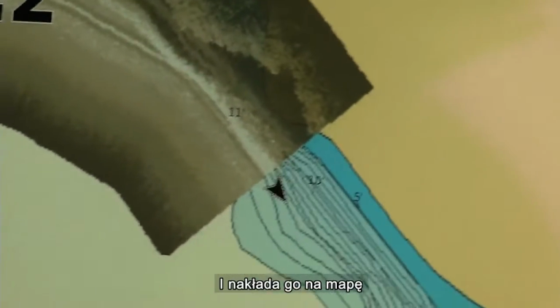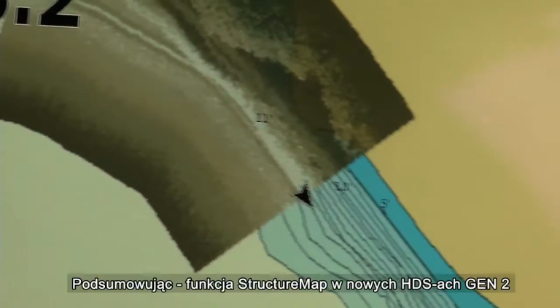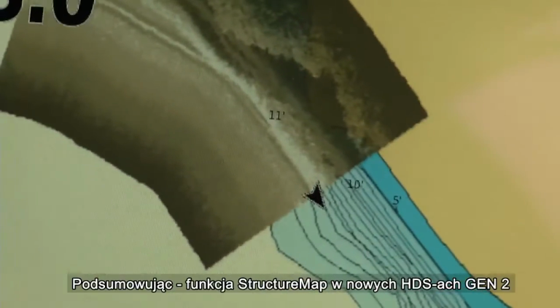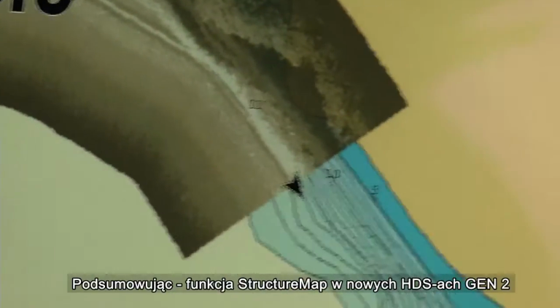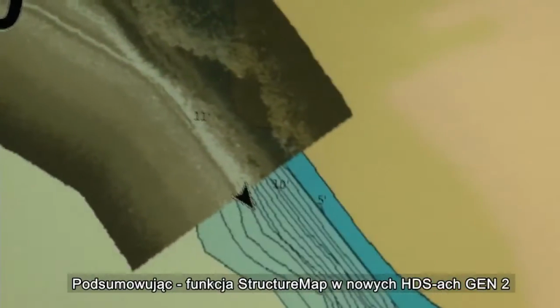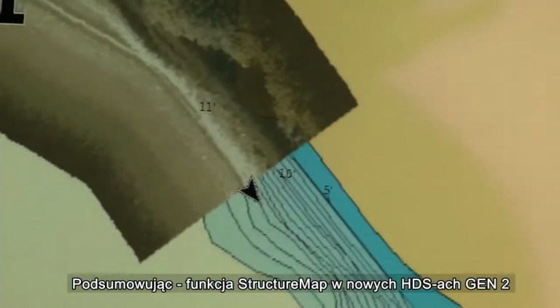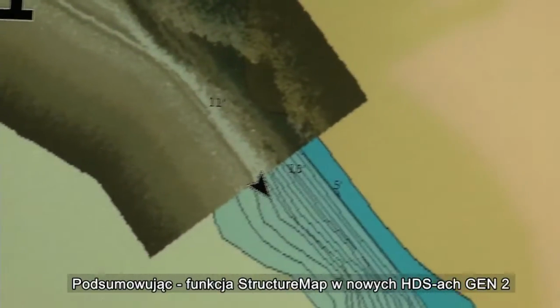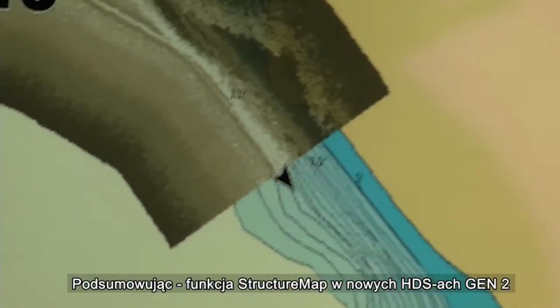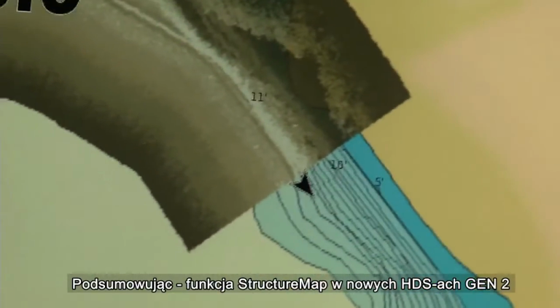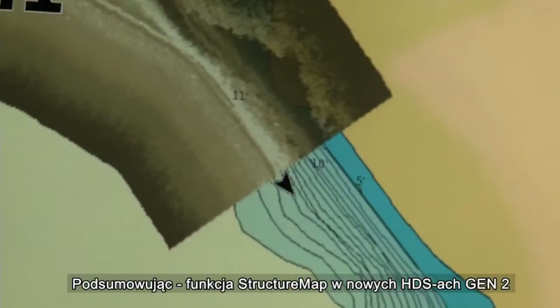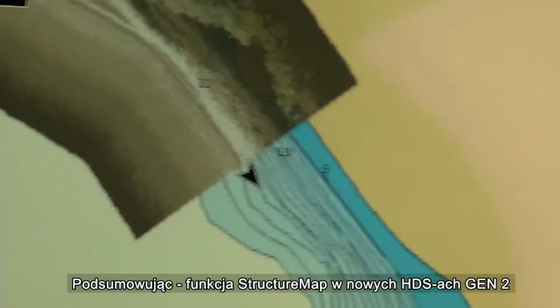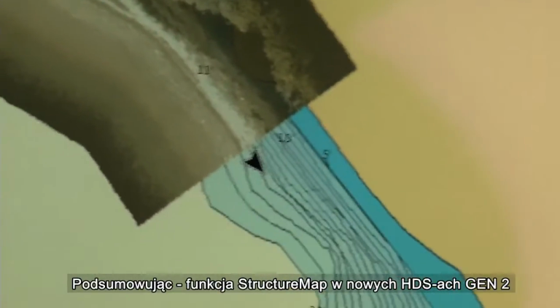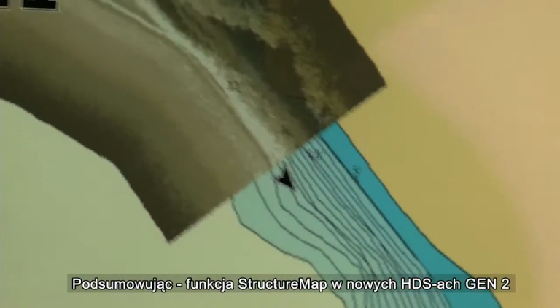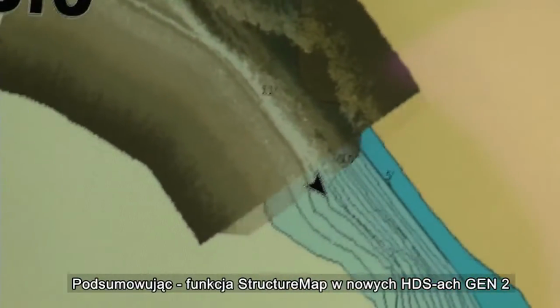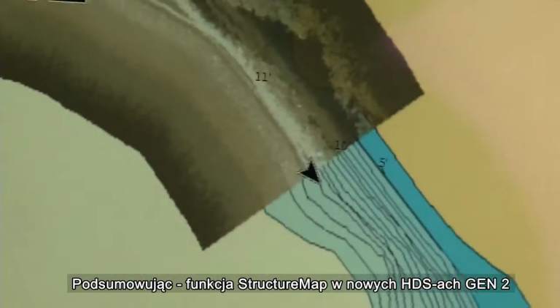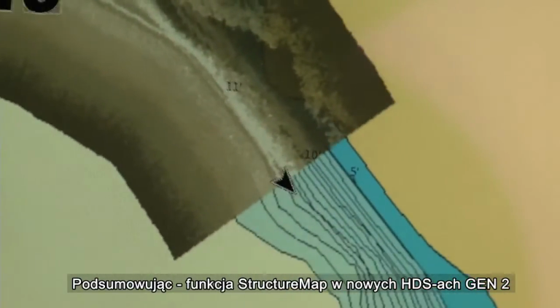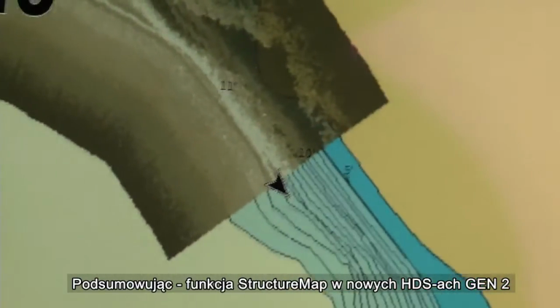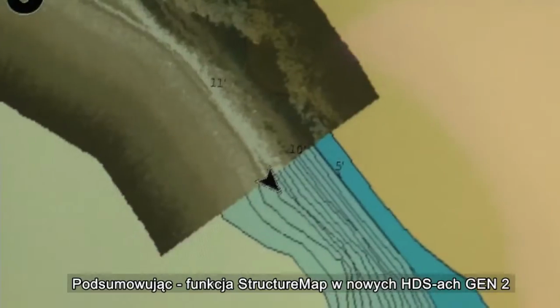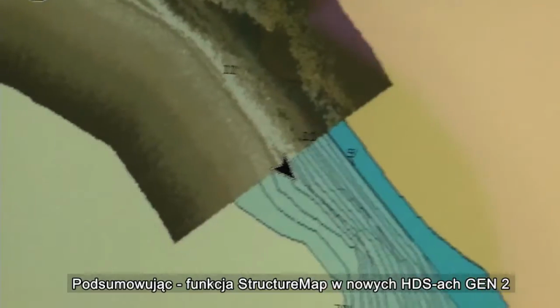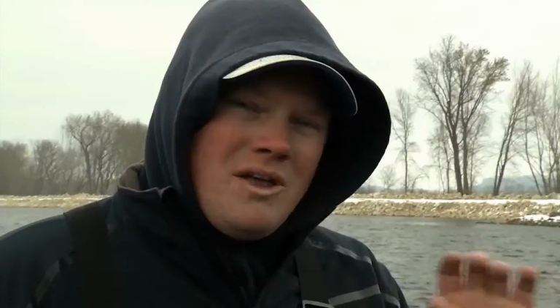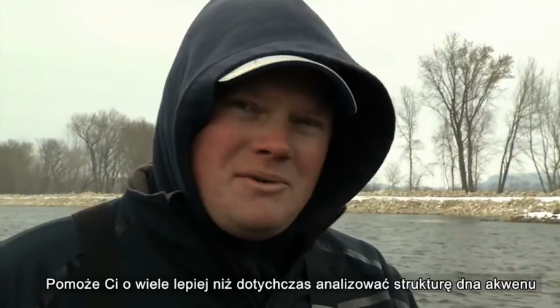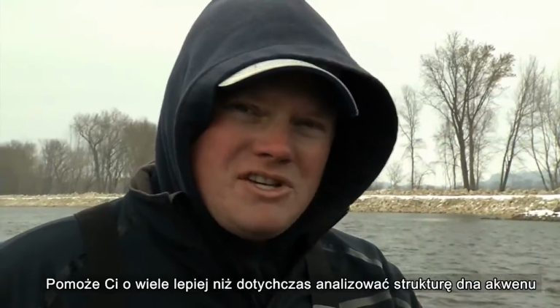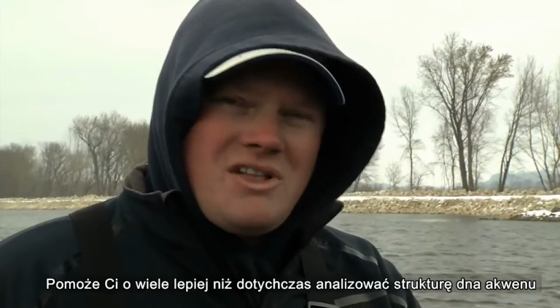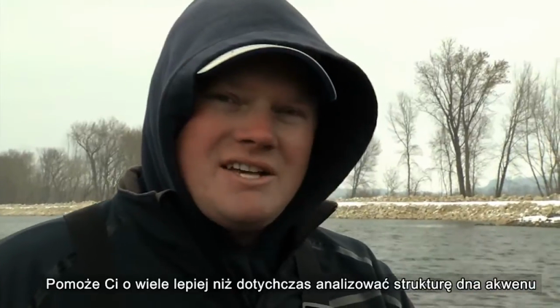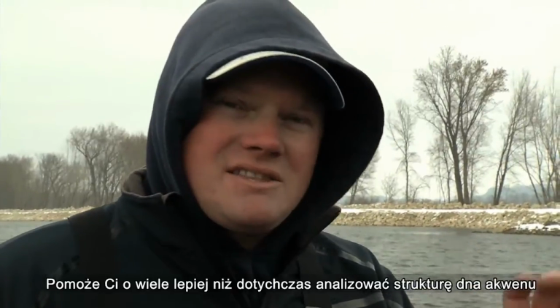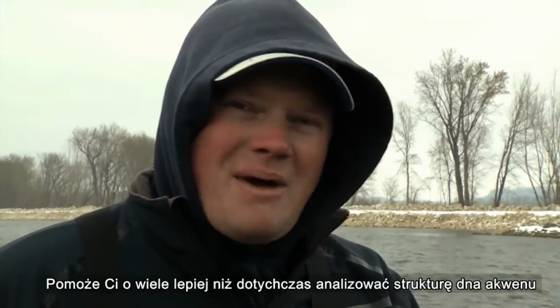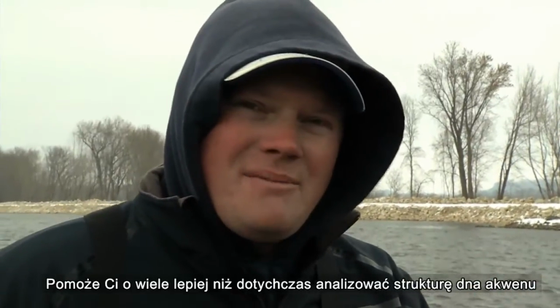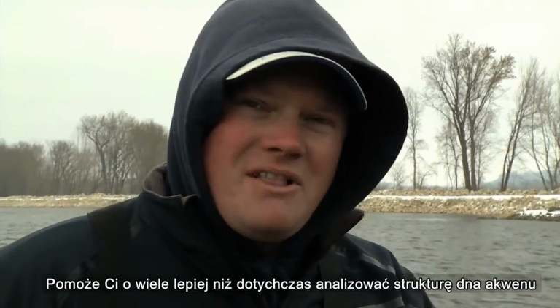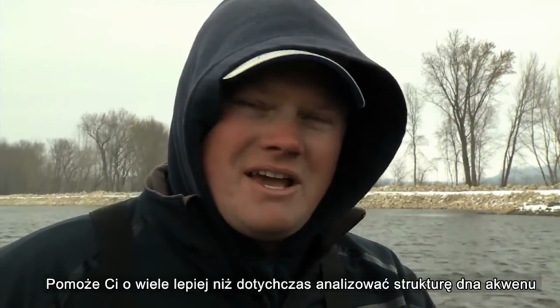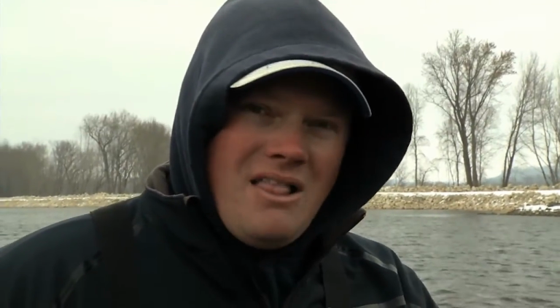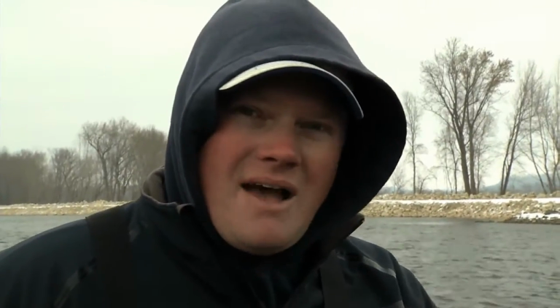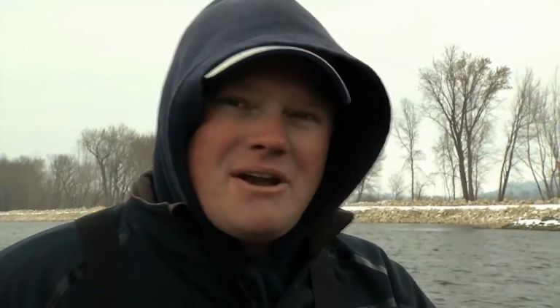Utilizing the Structure Map portion of your HDS Gen 2 will help you visualize the bottom of the lake a lot better.